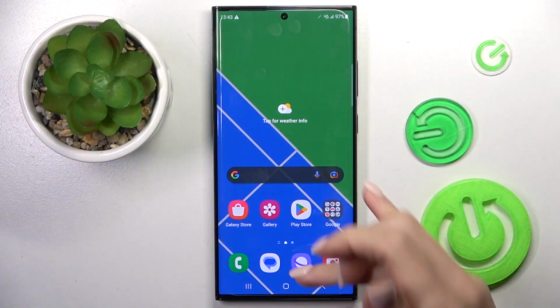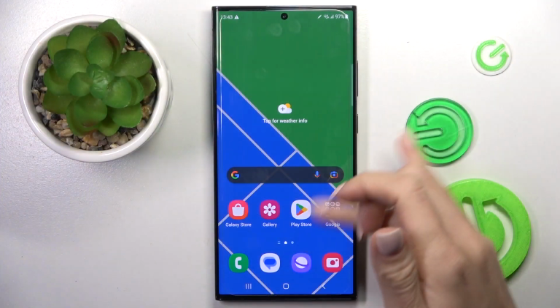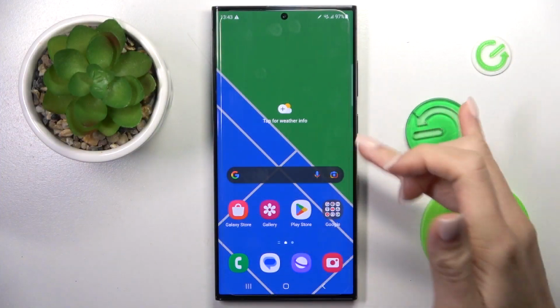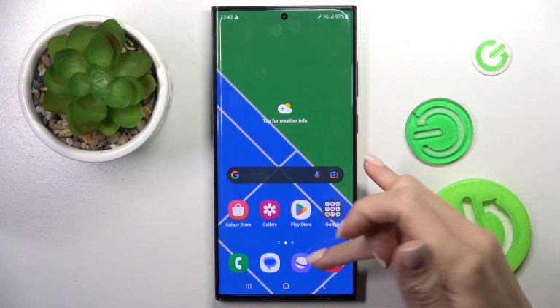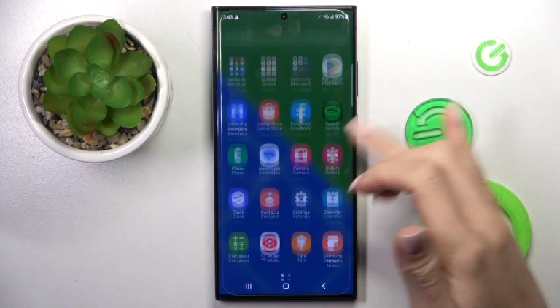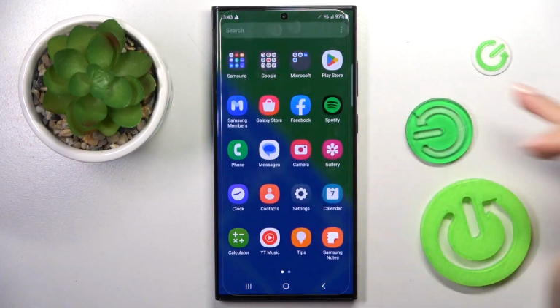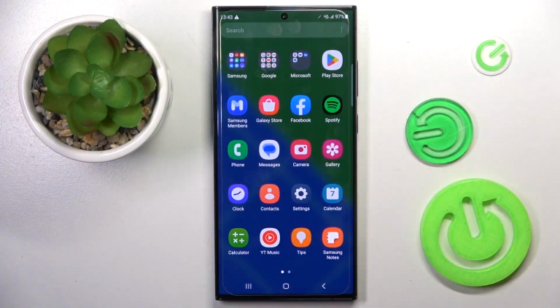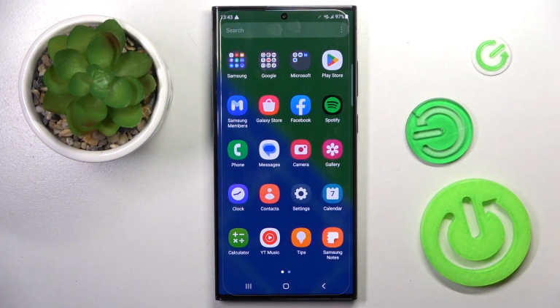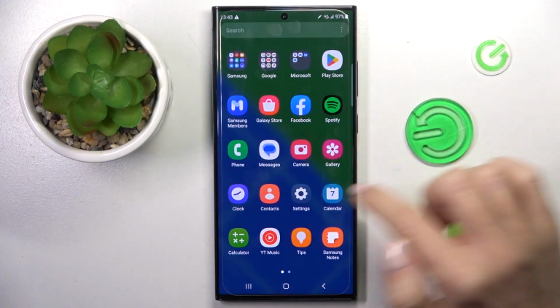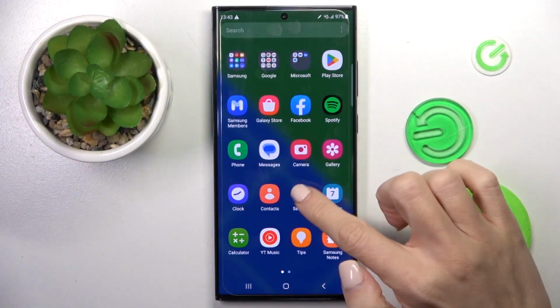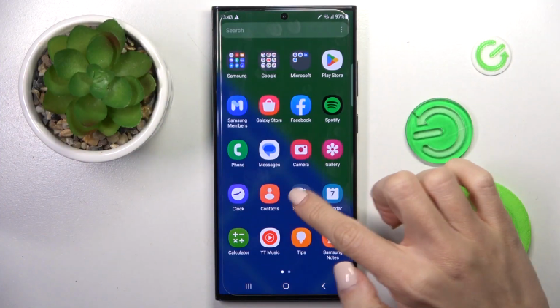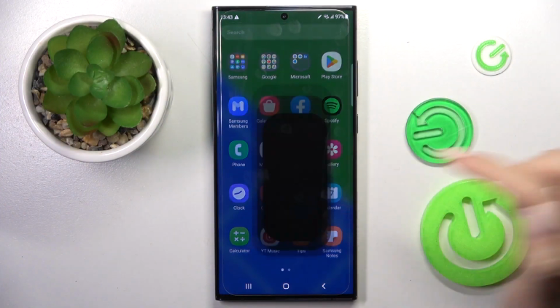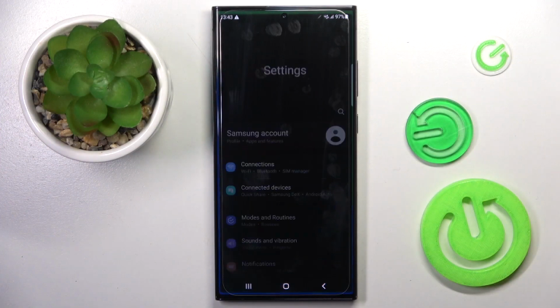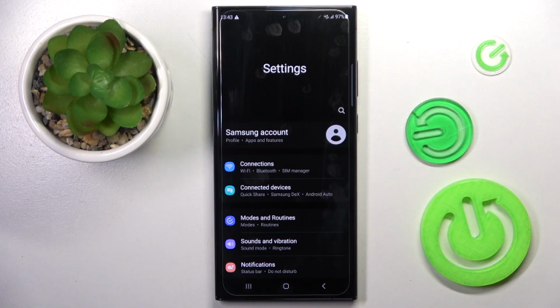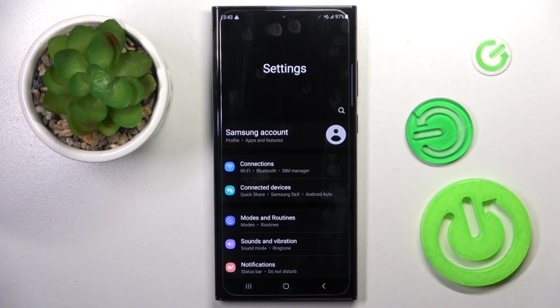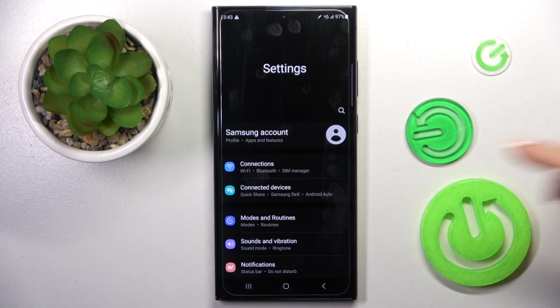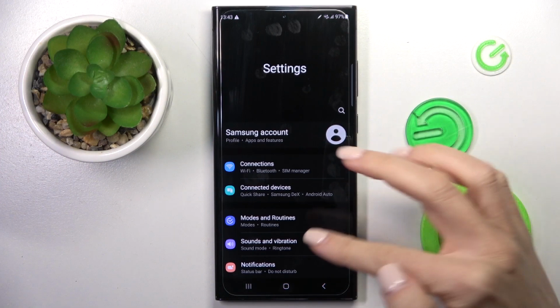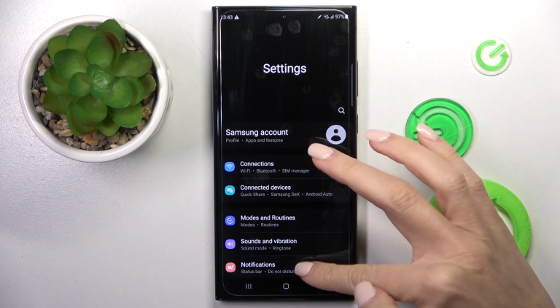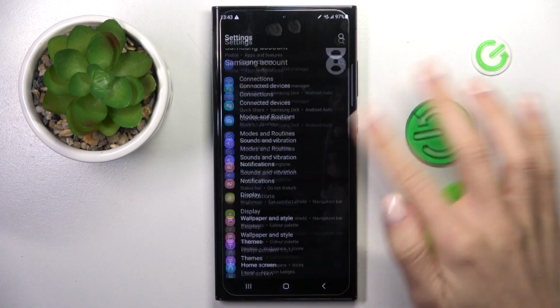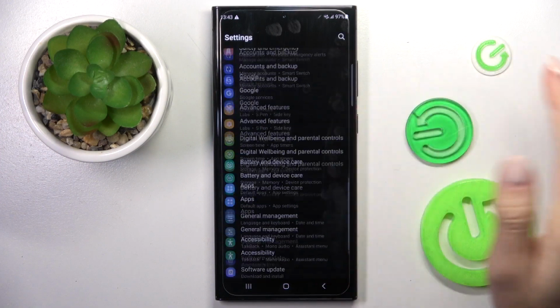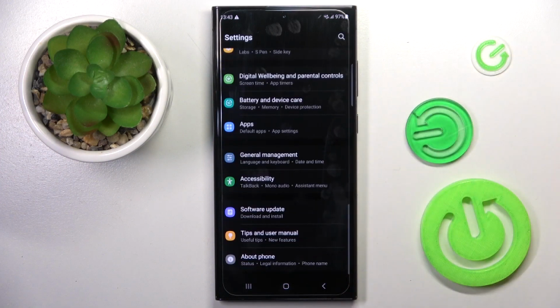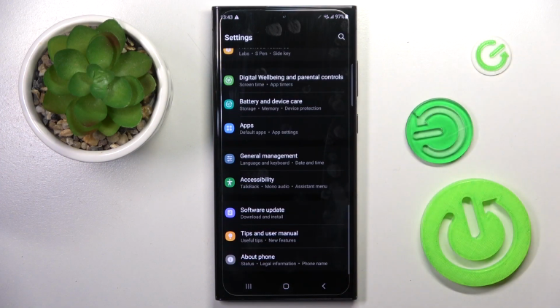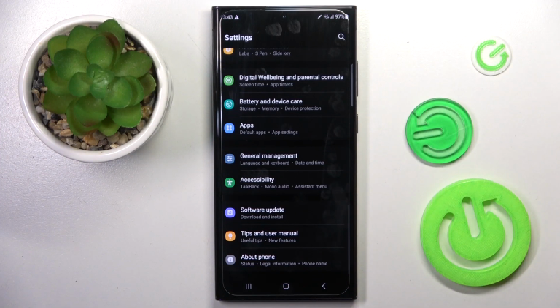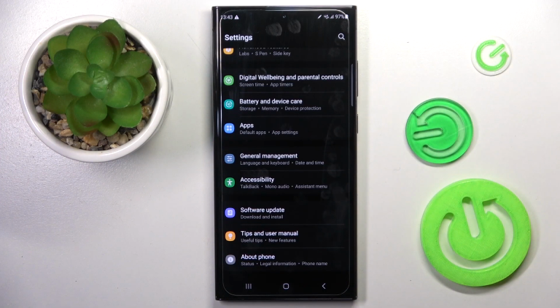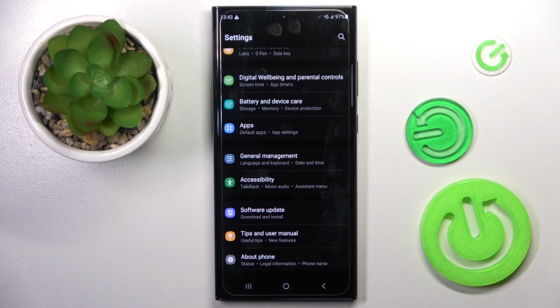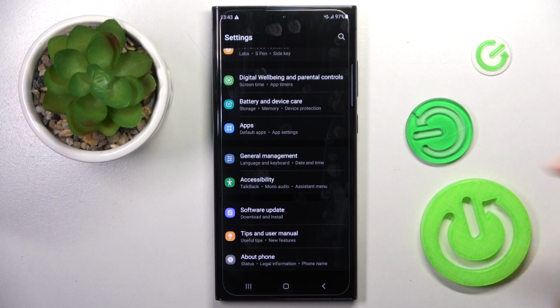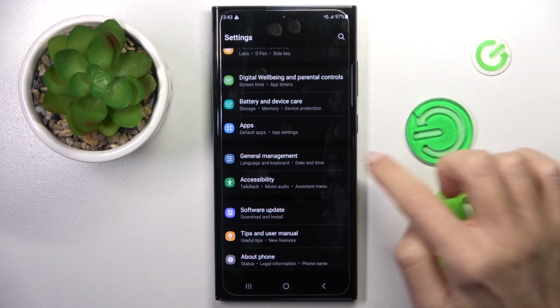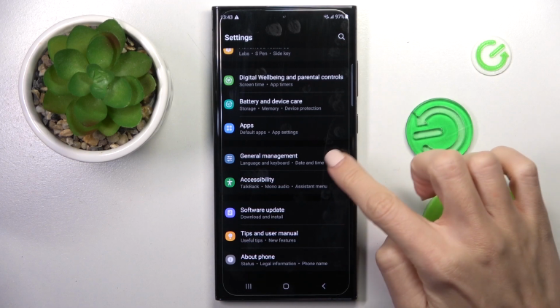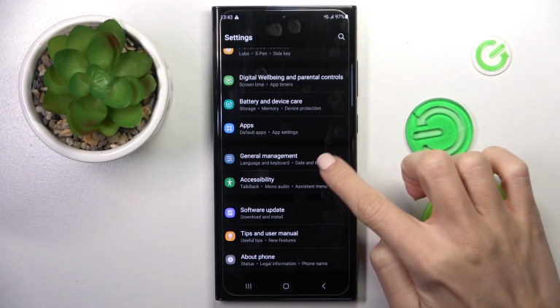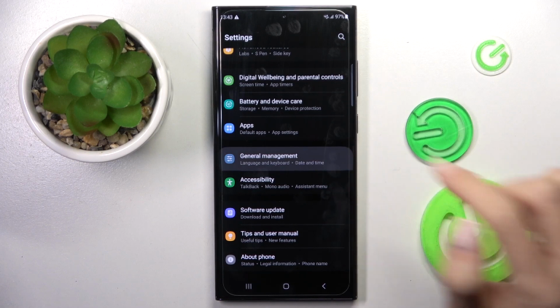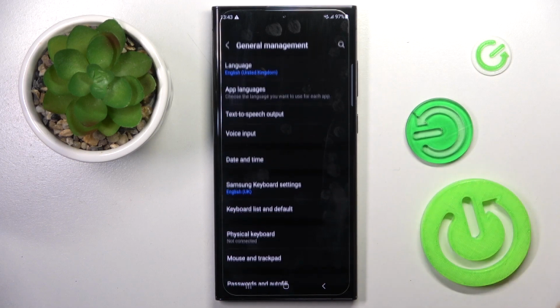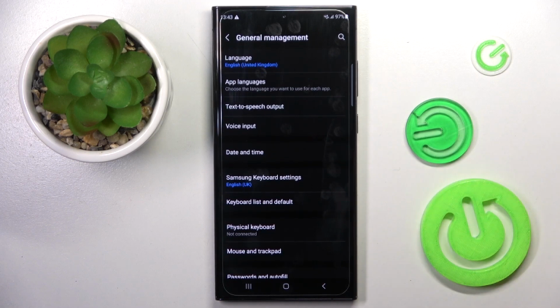So at first, unroll the list of all apps and go to Settings, then find and select General Management.